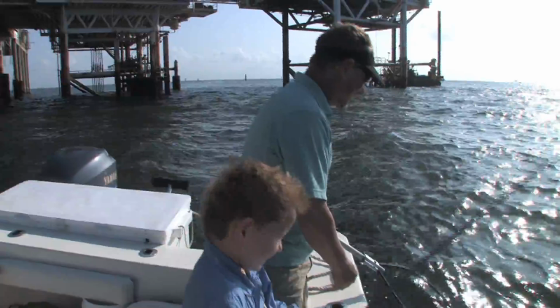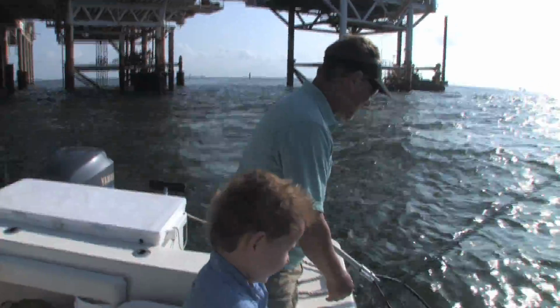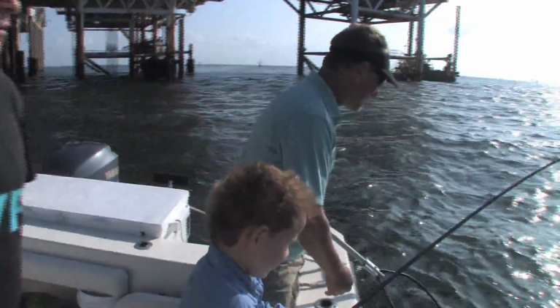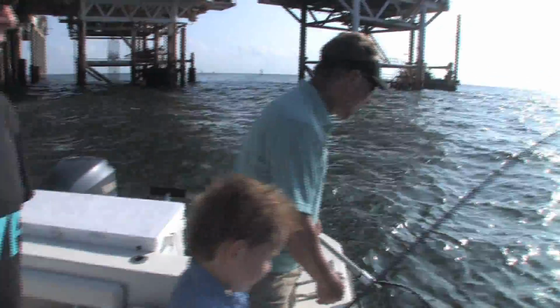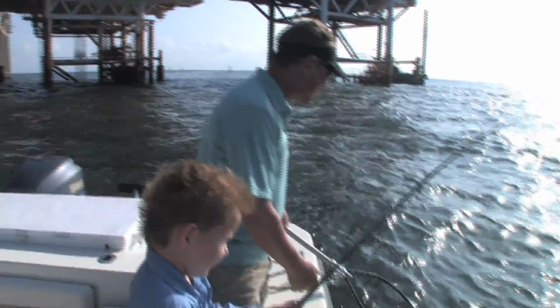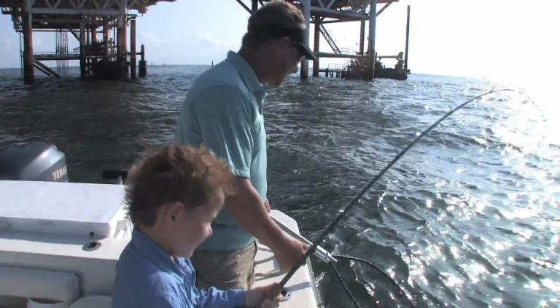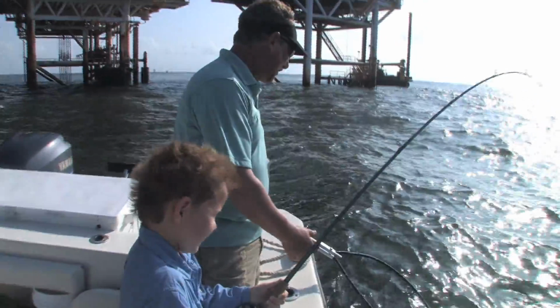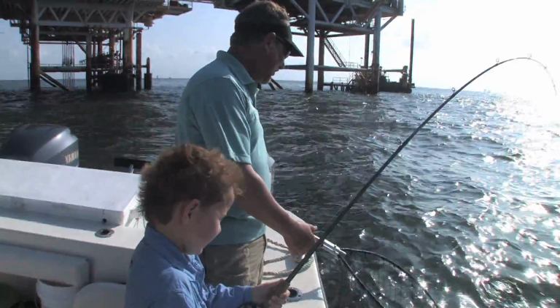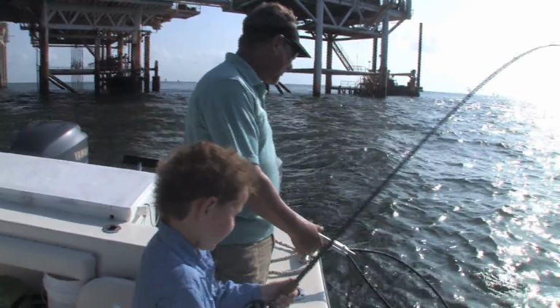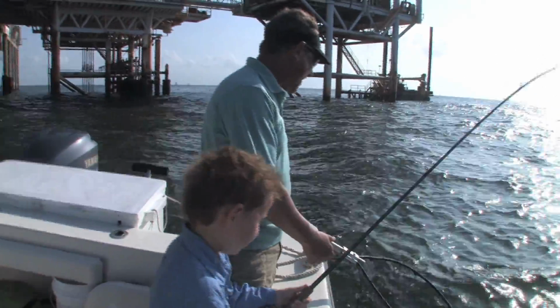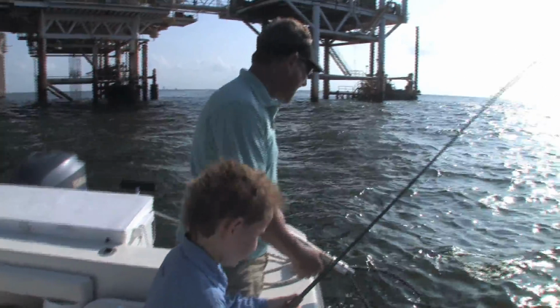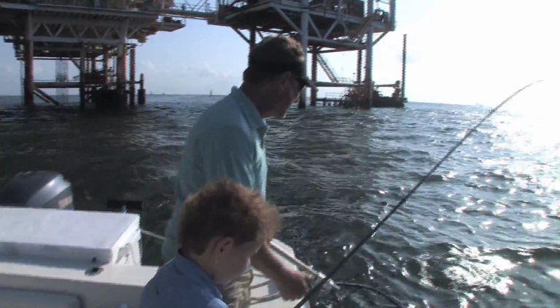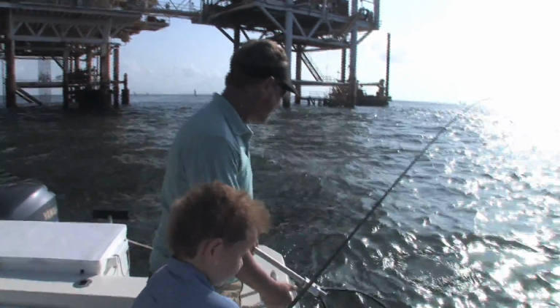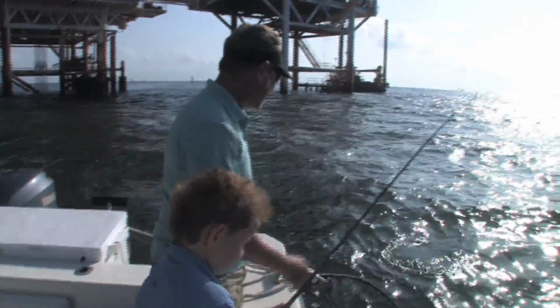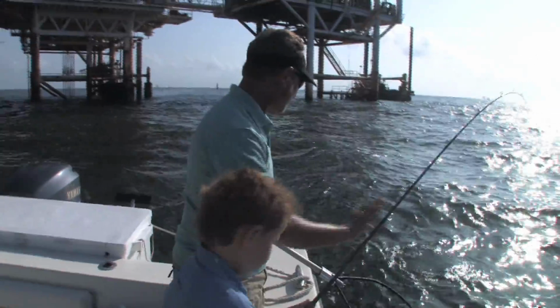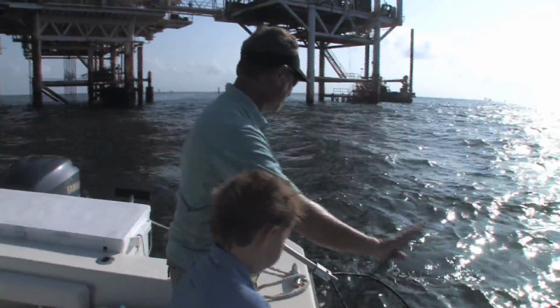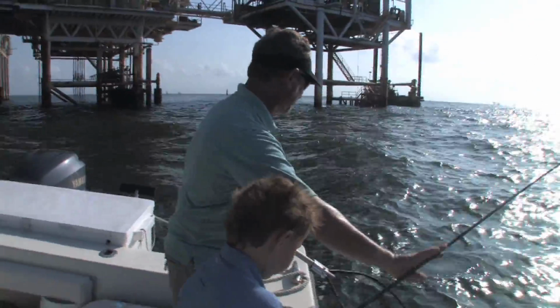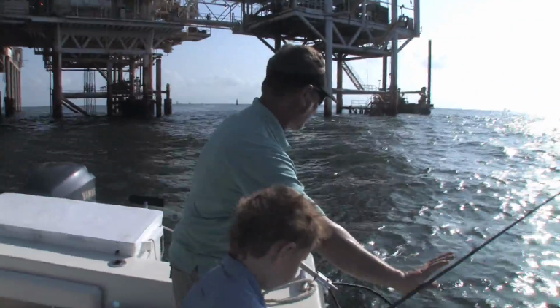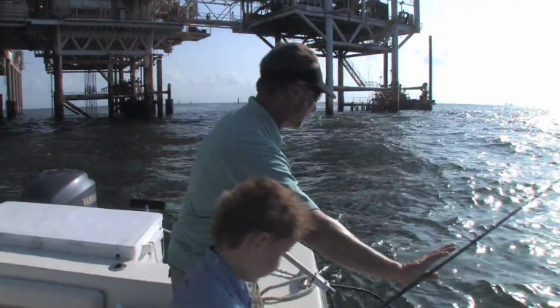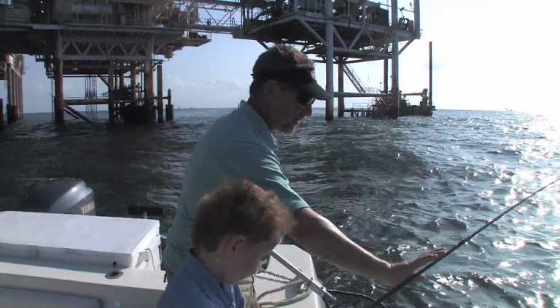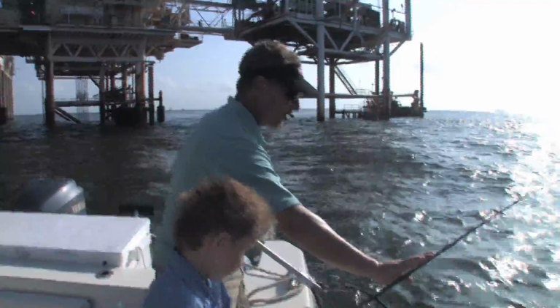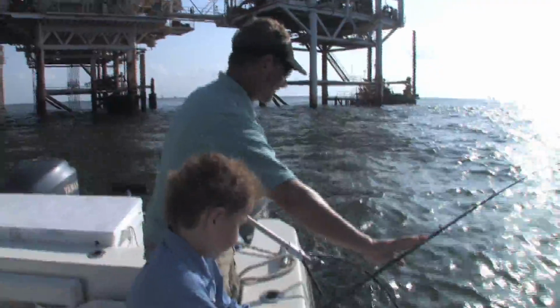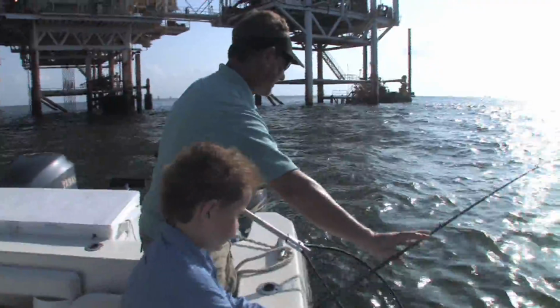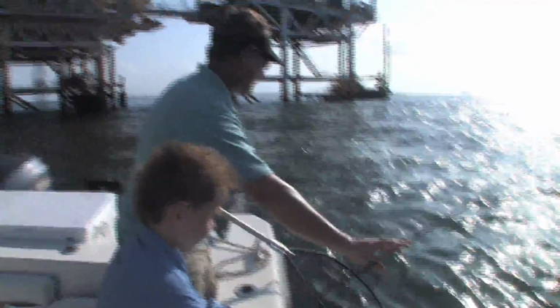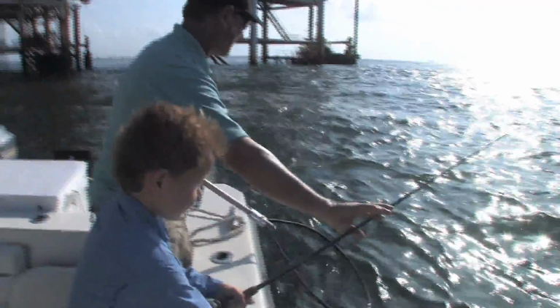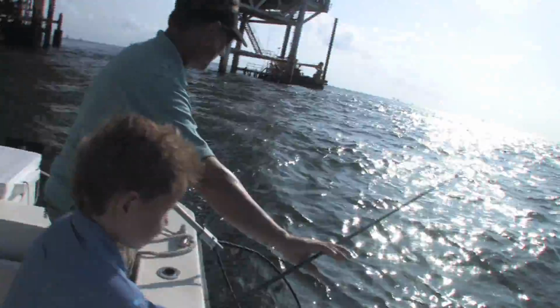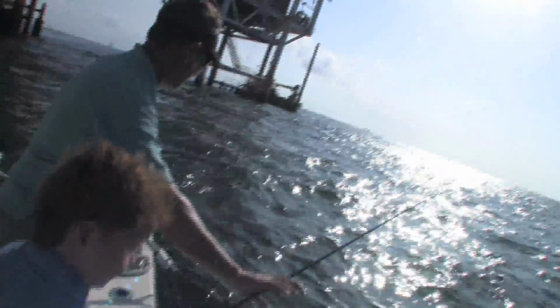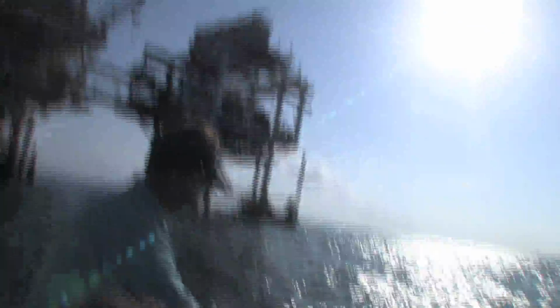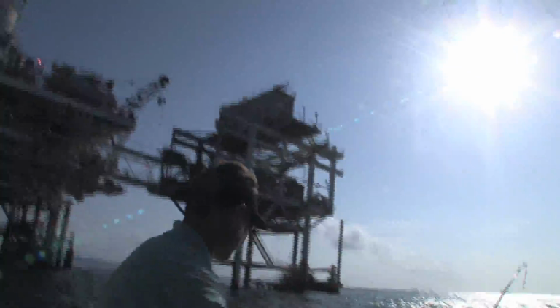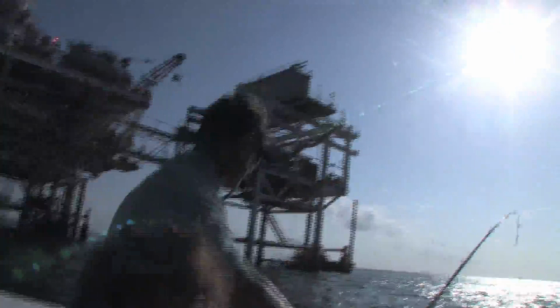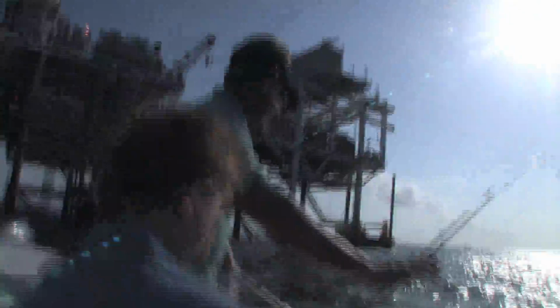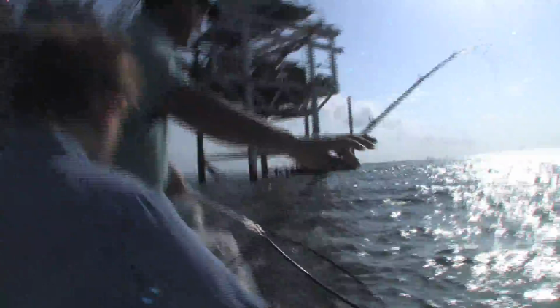Monster bull reds! On your way back to the dock, make sure to stop by almost any of the rigs along the way.